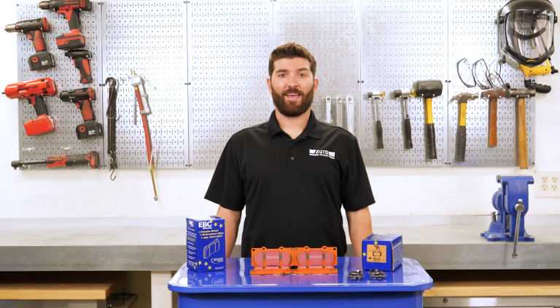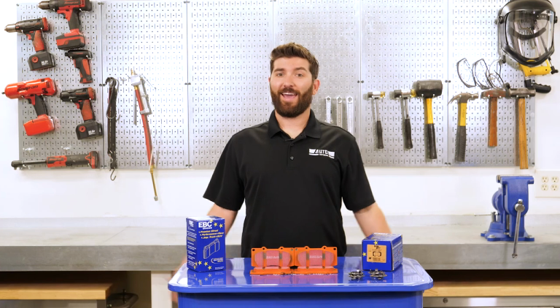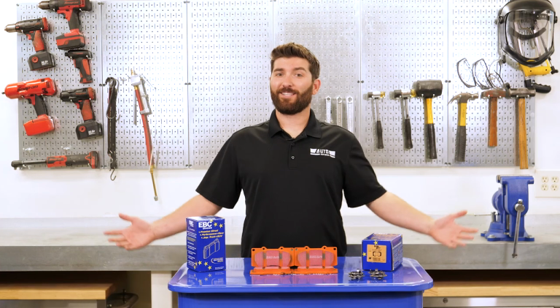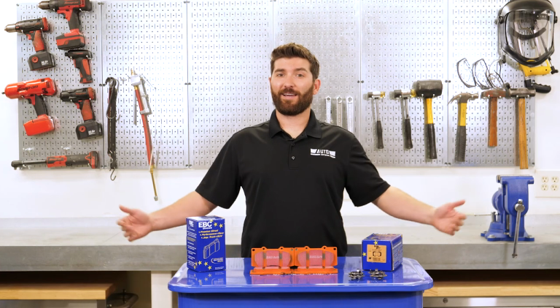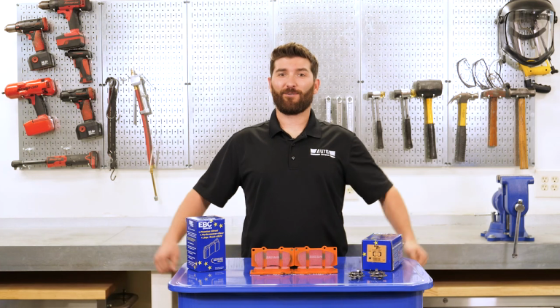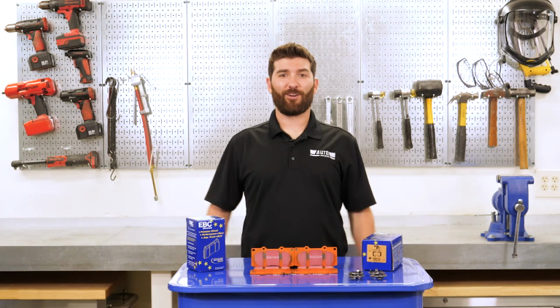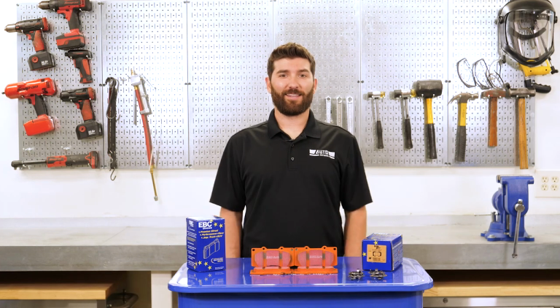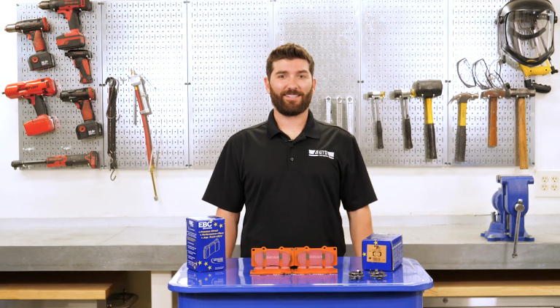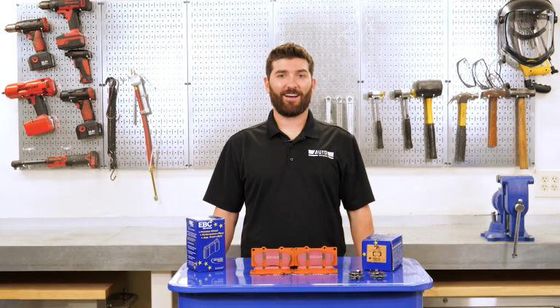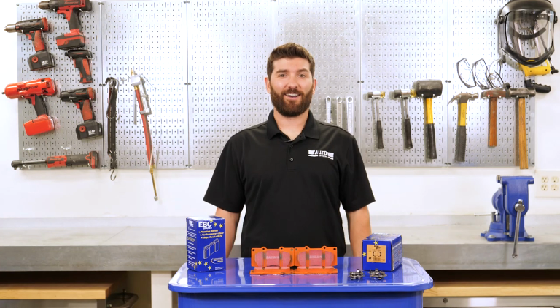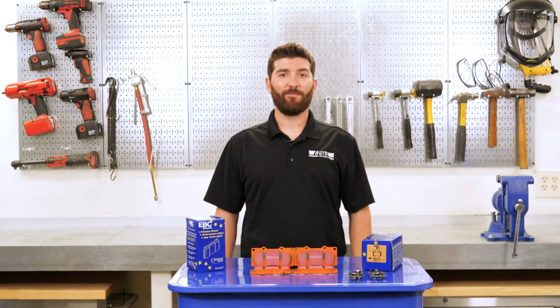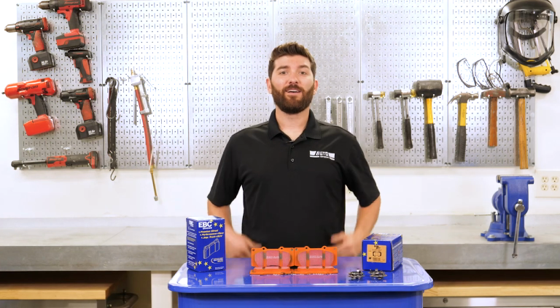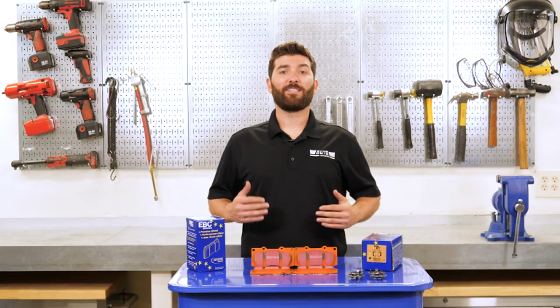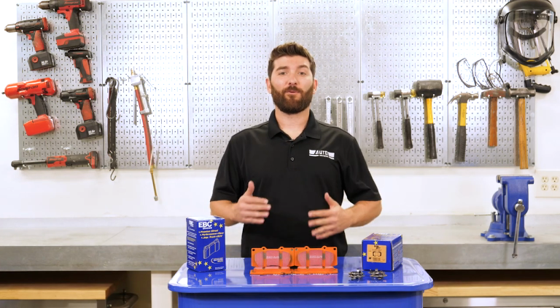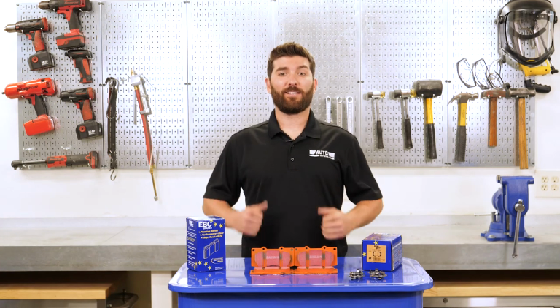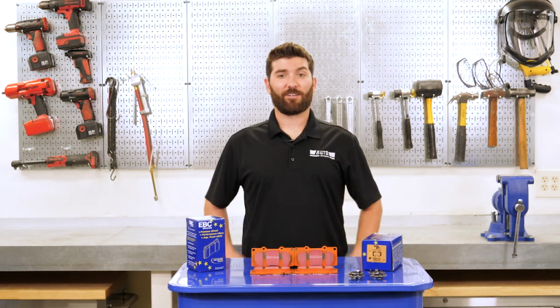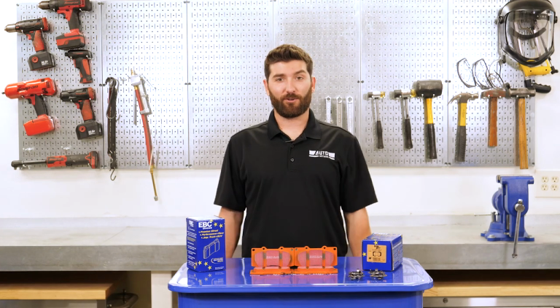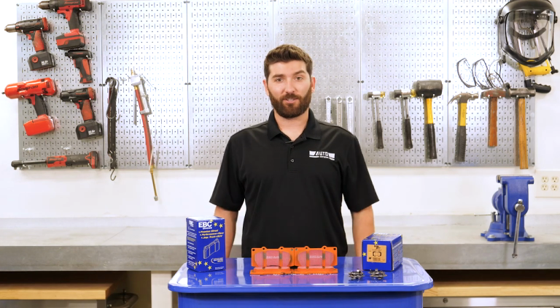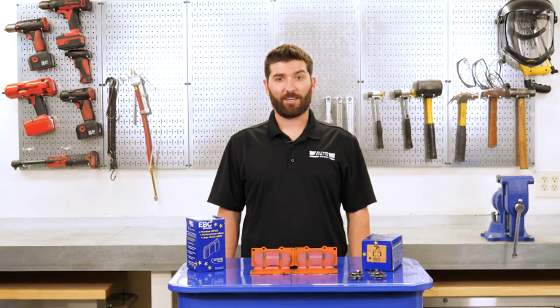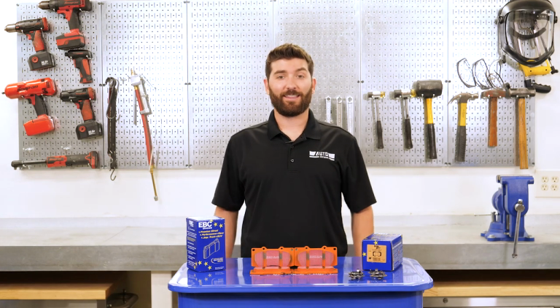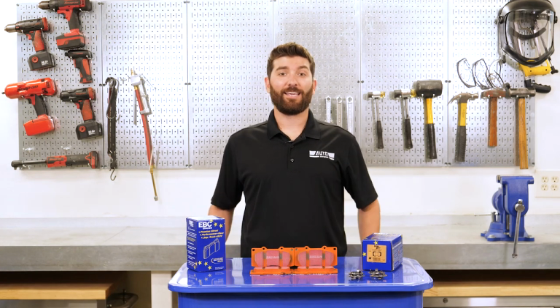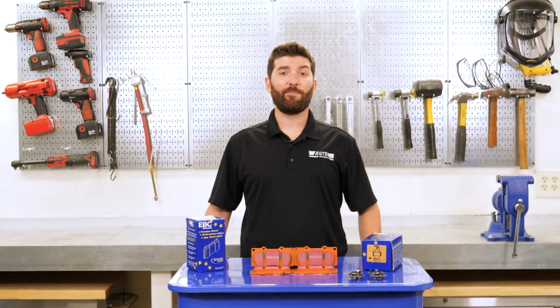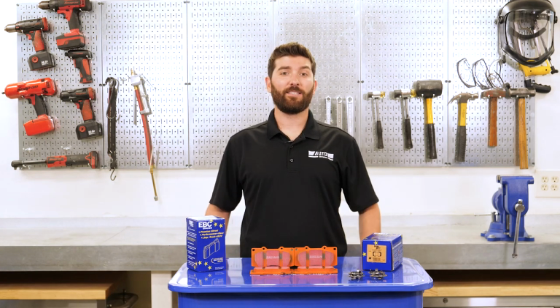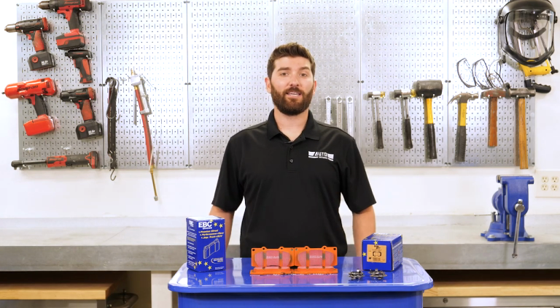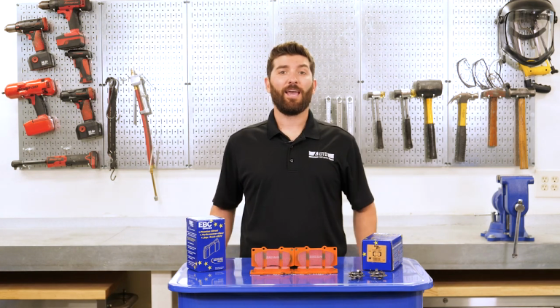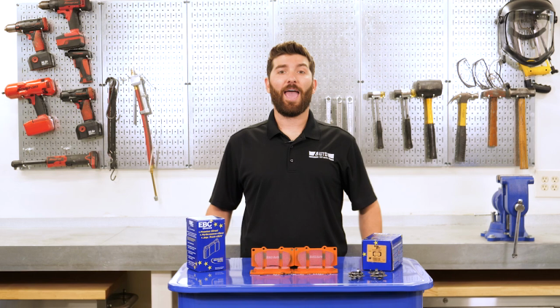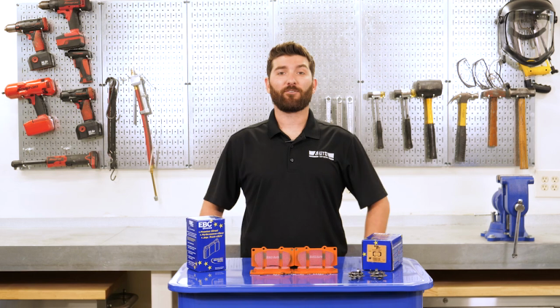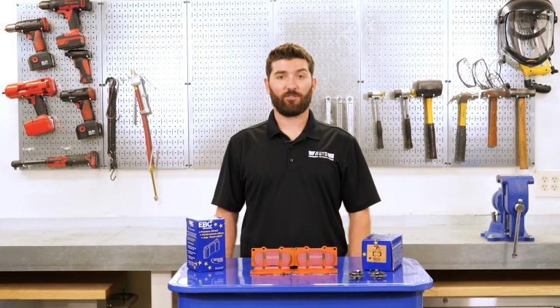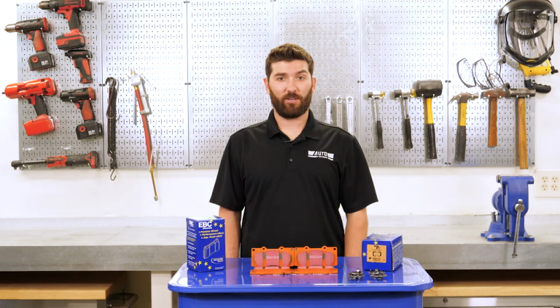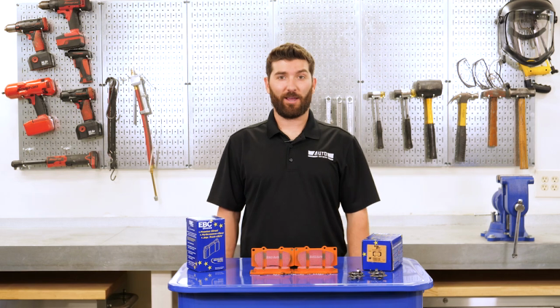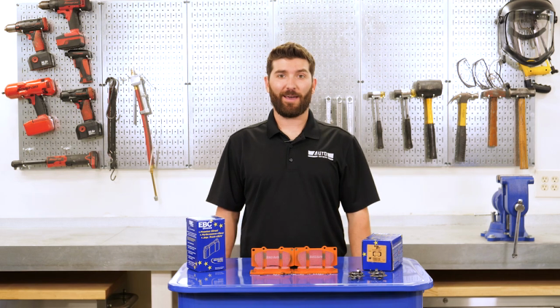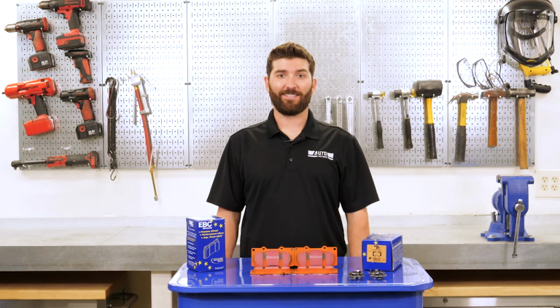Hey, it's Mike here with AutoAnything.com. Today we're going to take a closer look at the EBC Extra Duty Brake Pads.